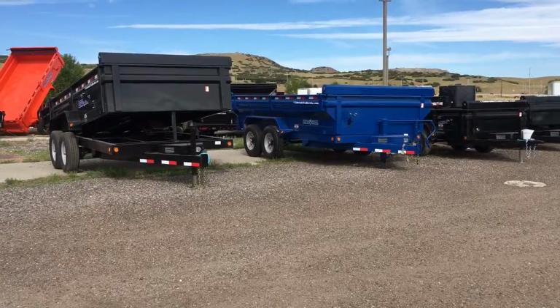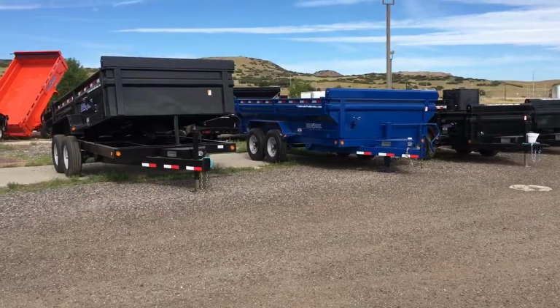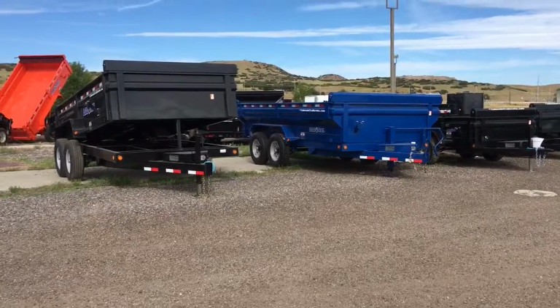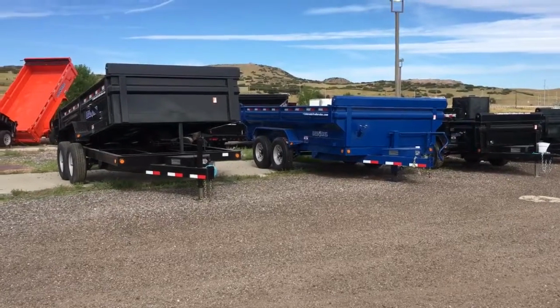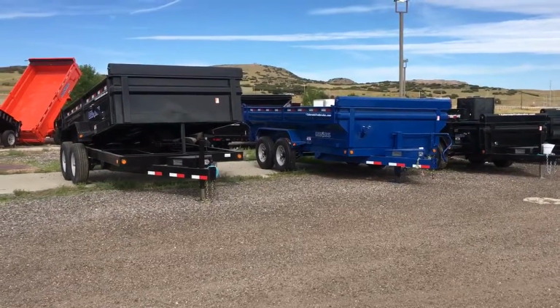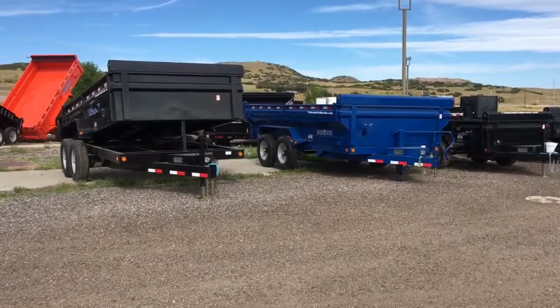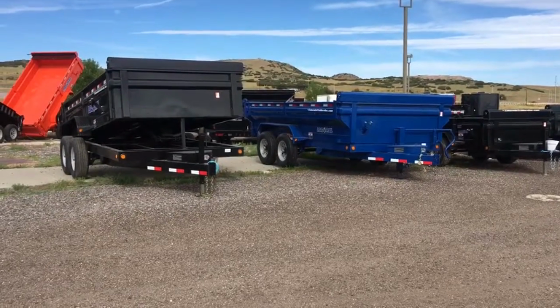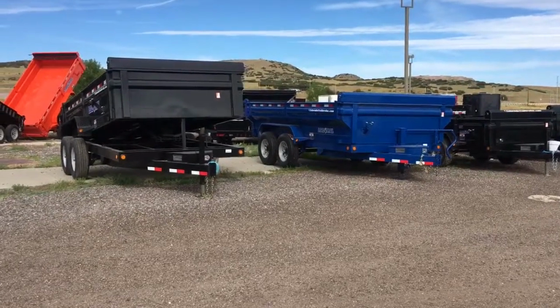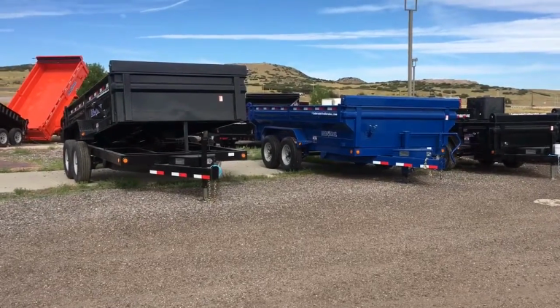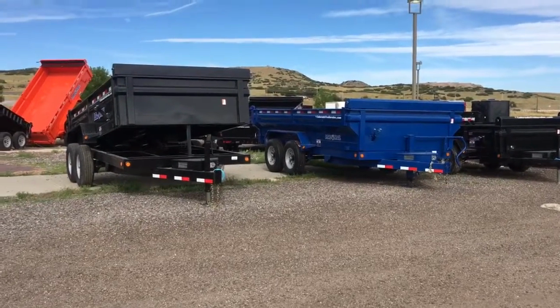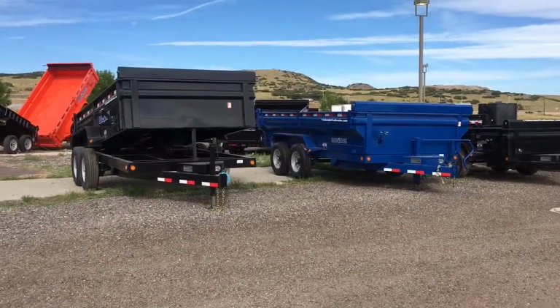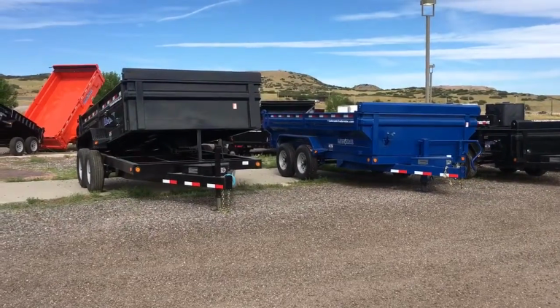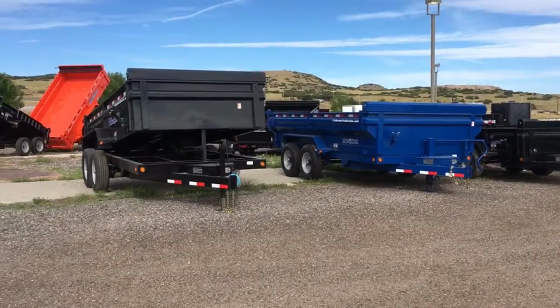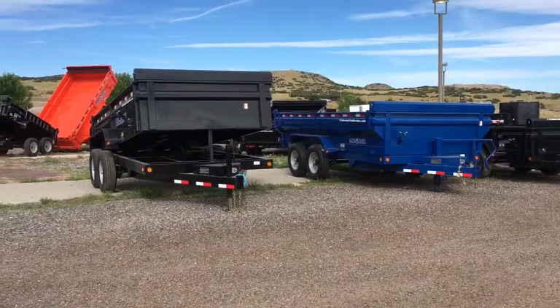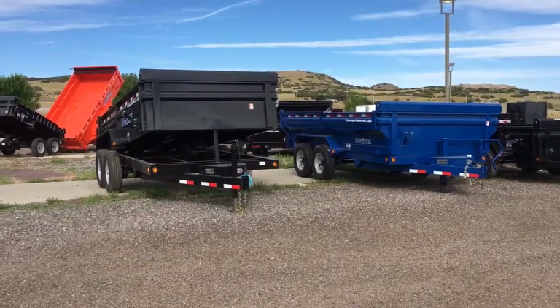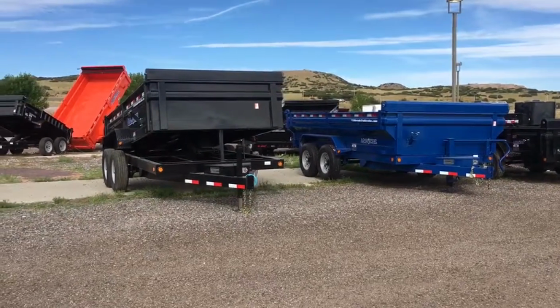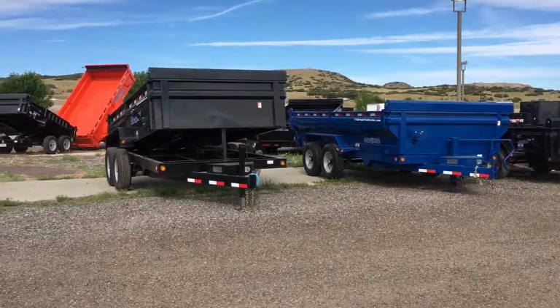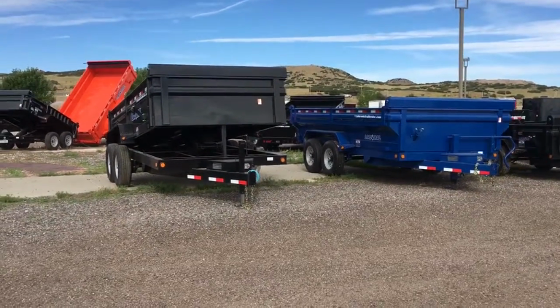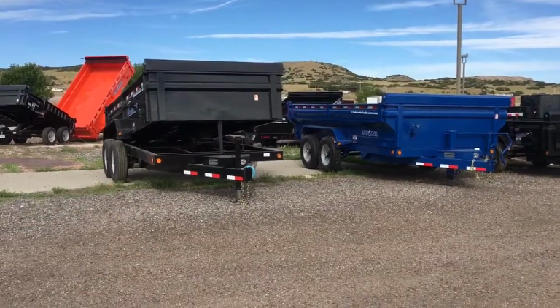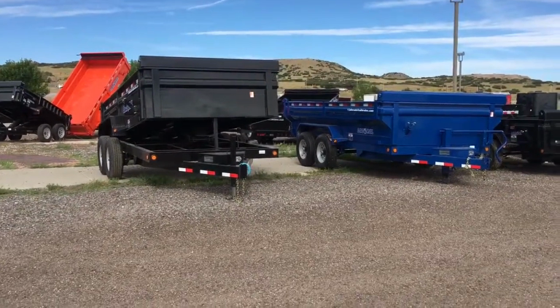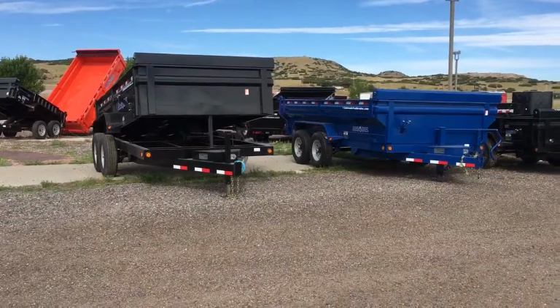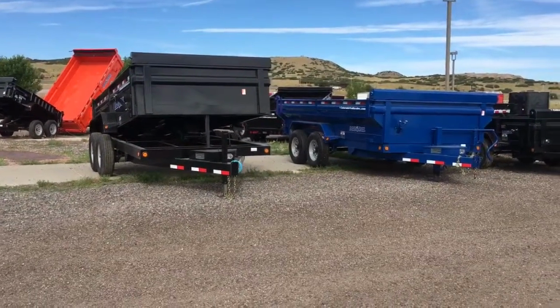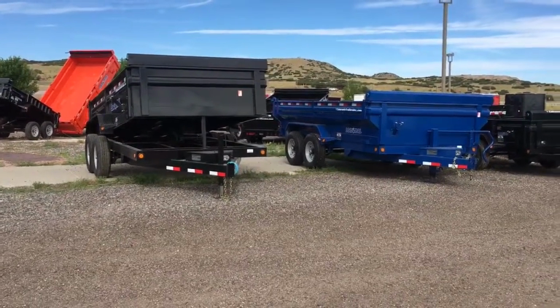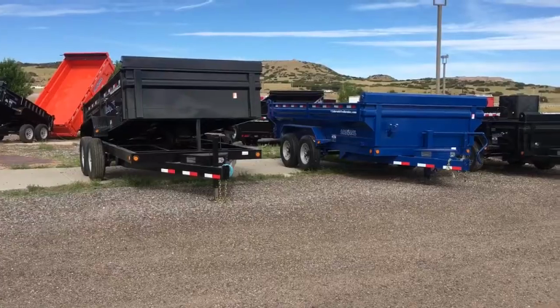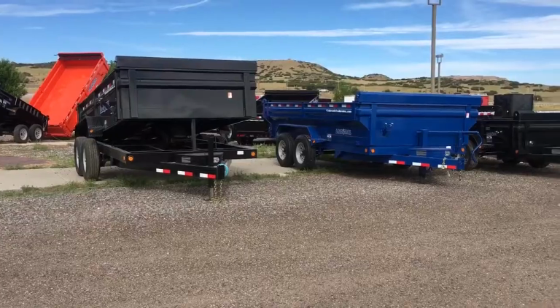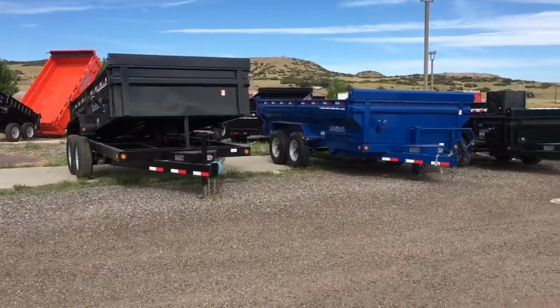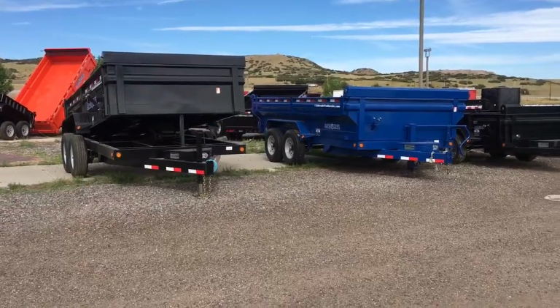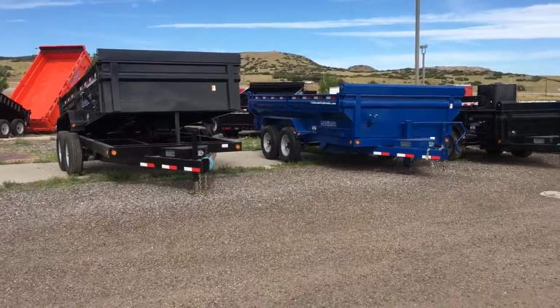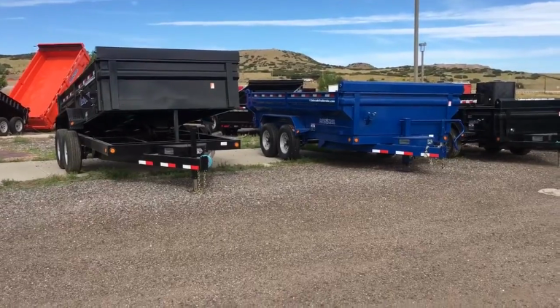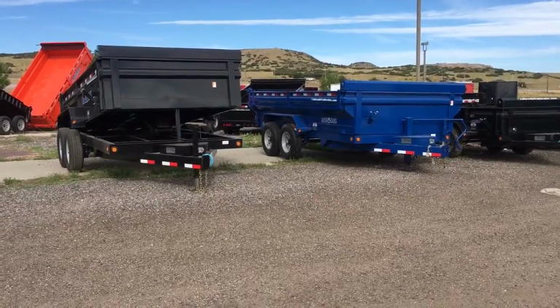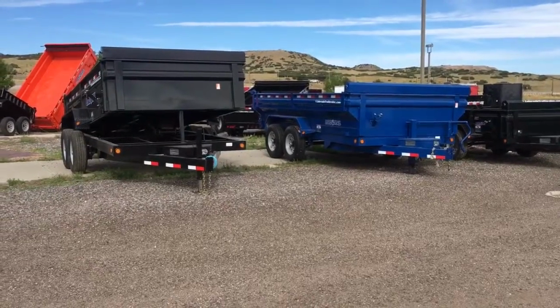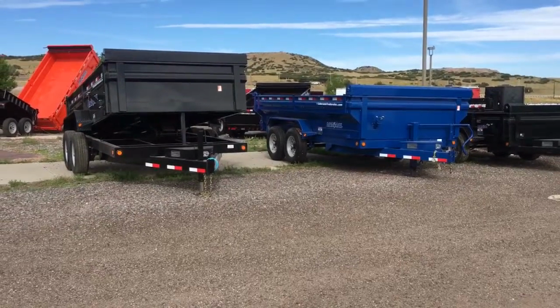Hey everybody, it's Colorado Trailers. It's dump trailer season and we wanted to show you guys we have an excellent selection in stock right now.